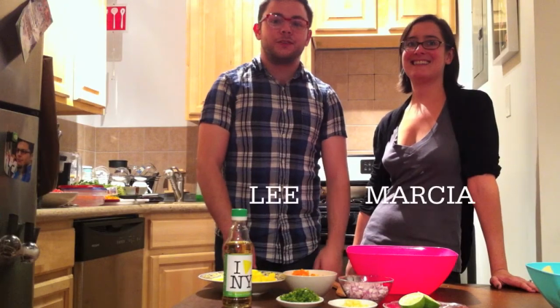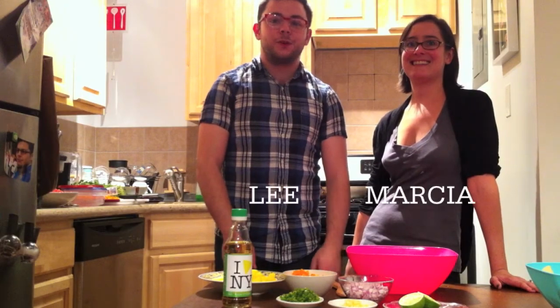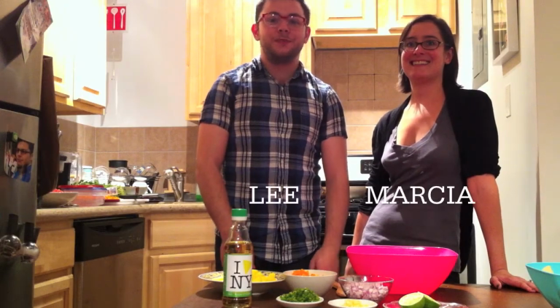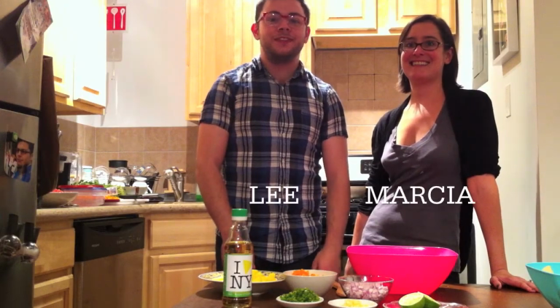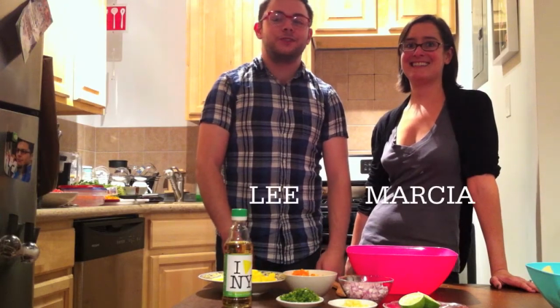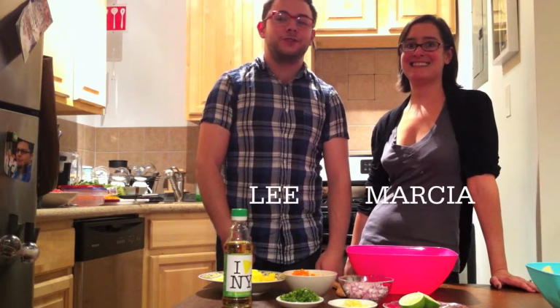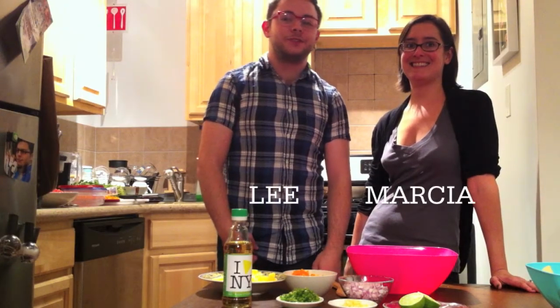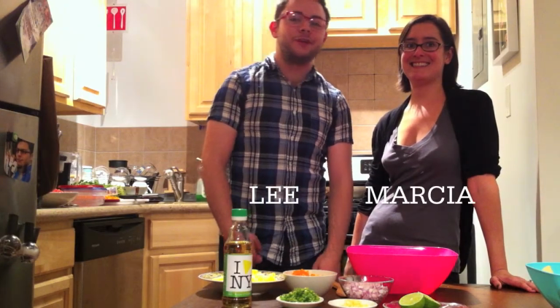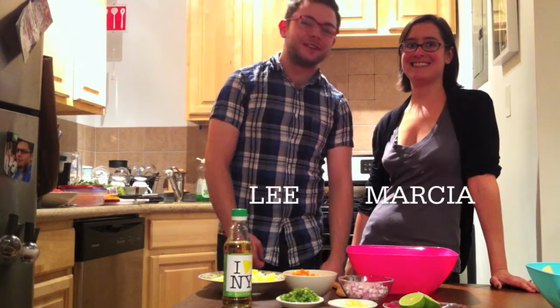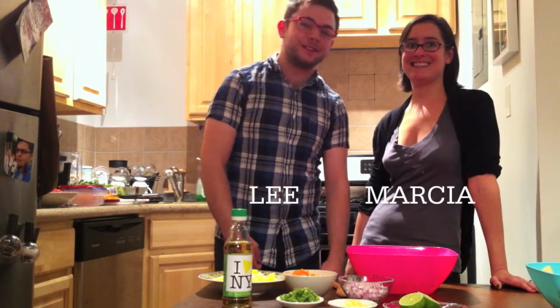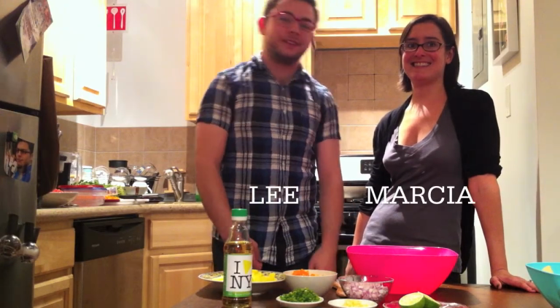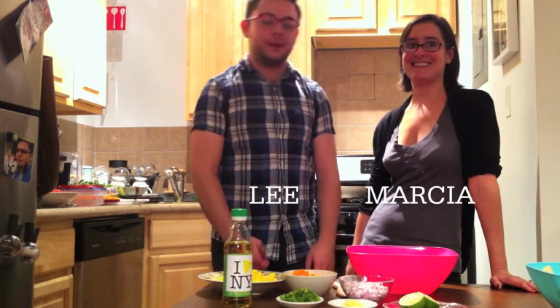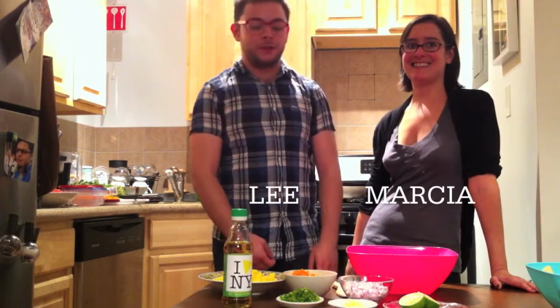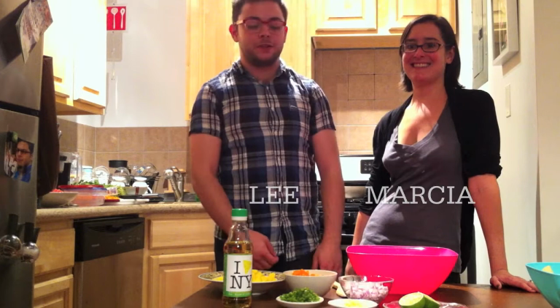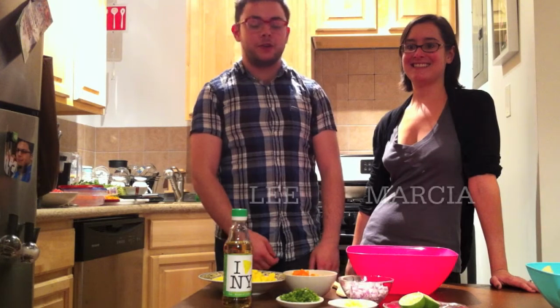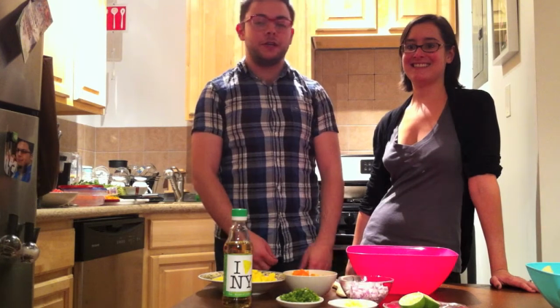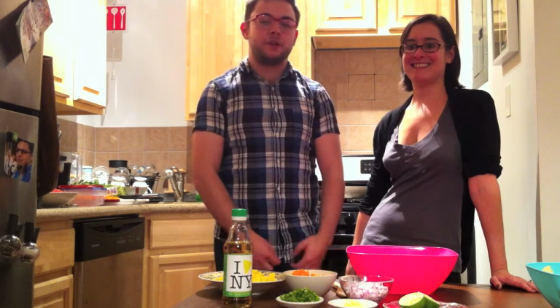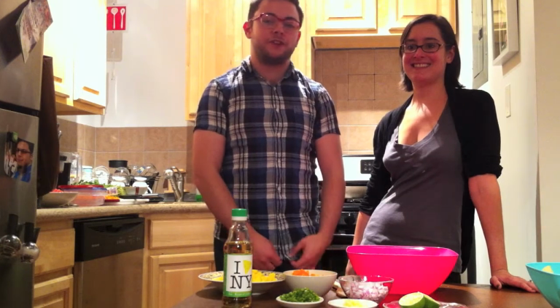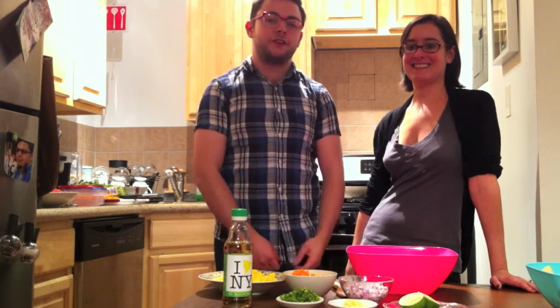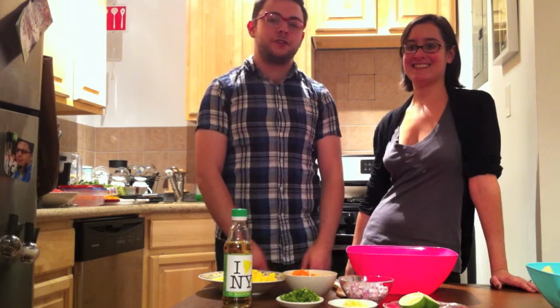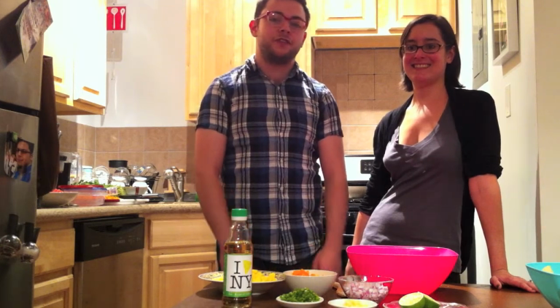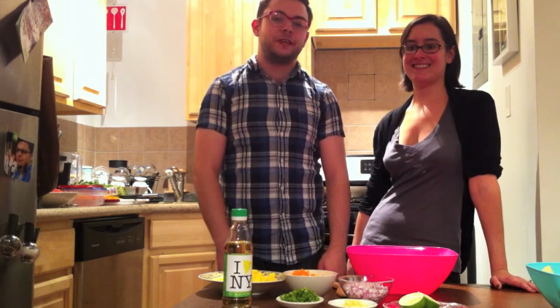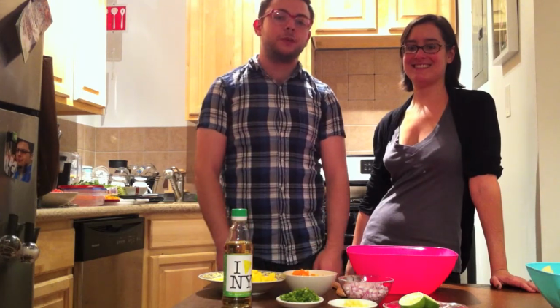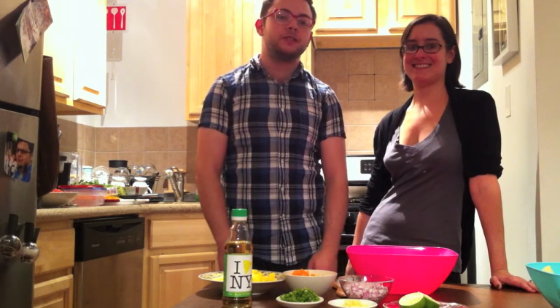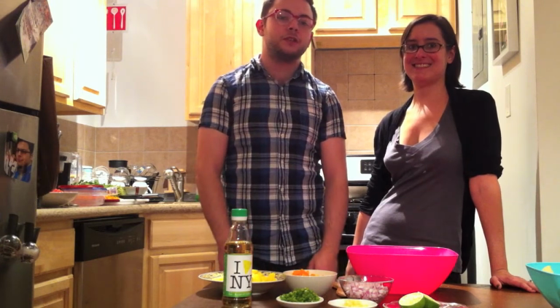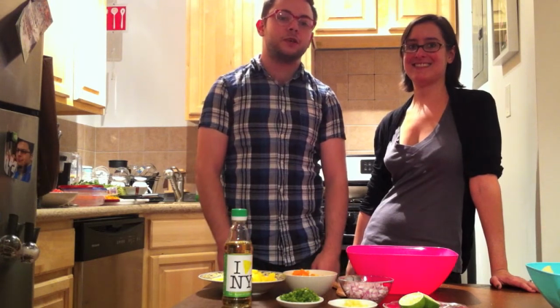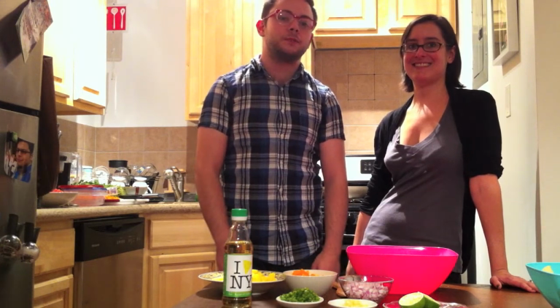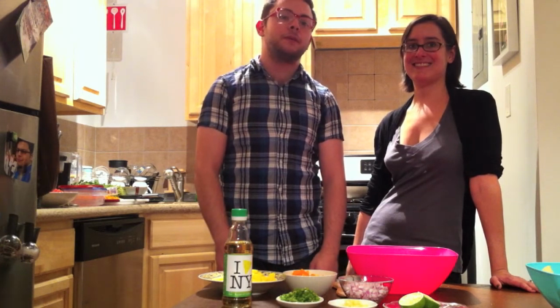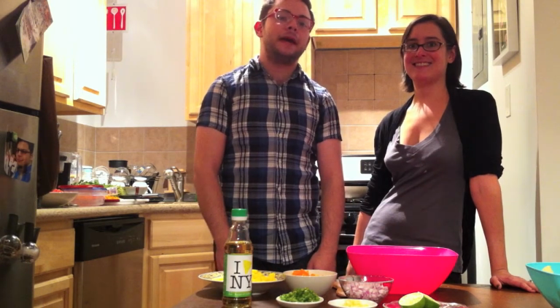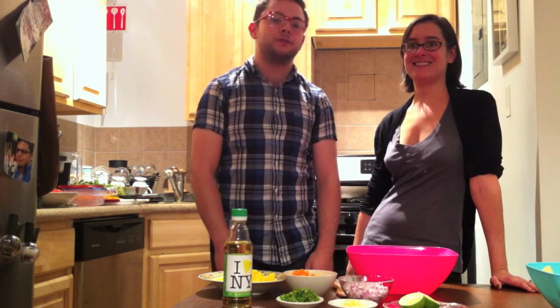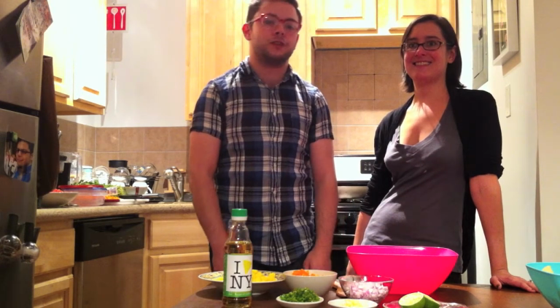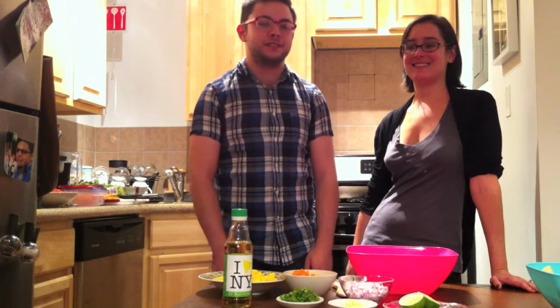Welcome to Nacho News Network. Today we're starting with our first video which is going to be a mango salsa.